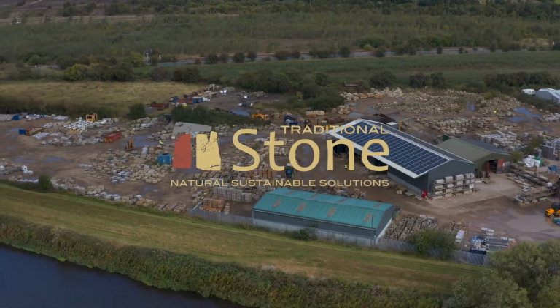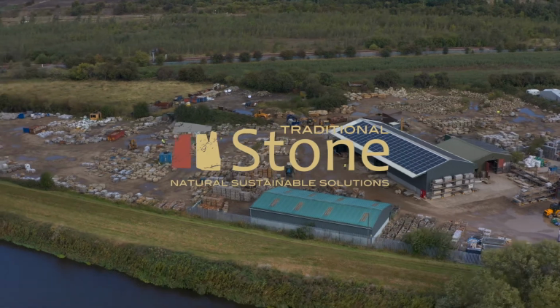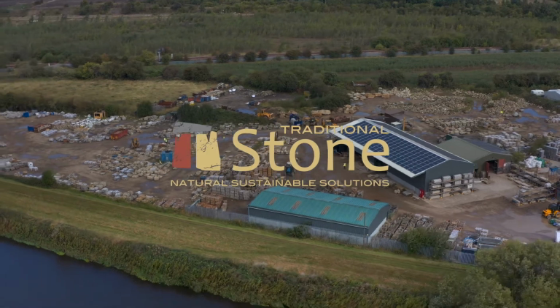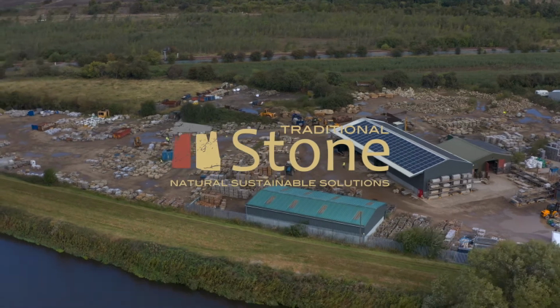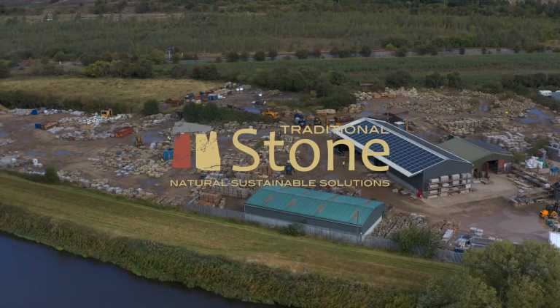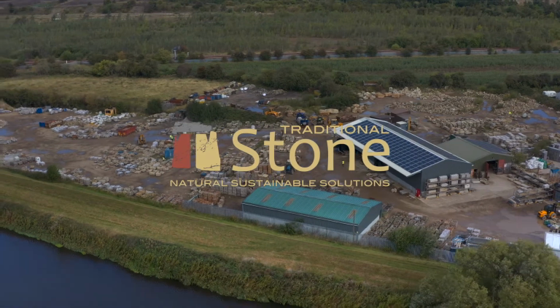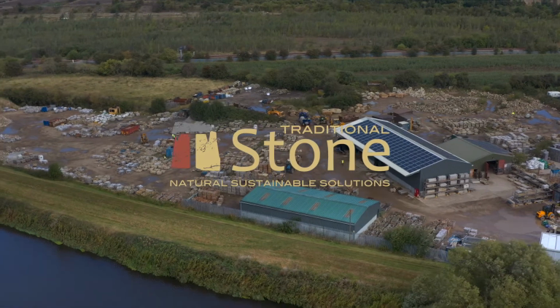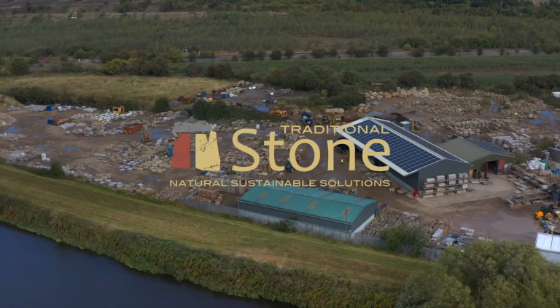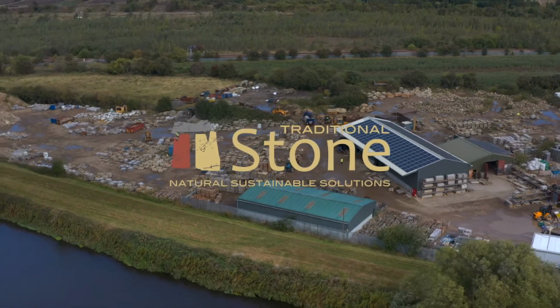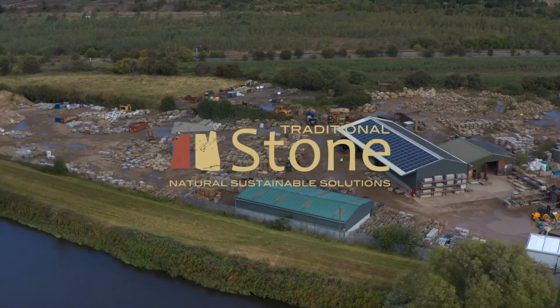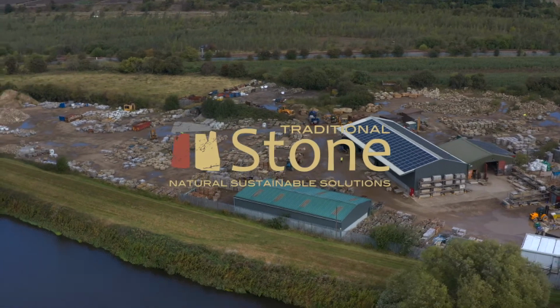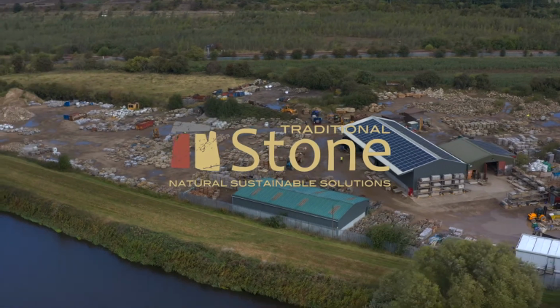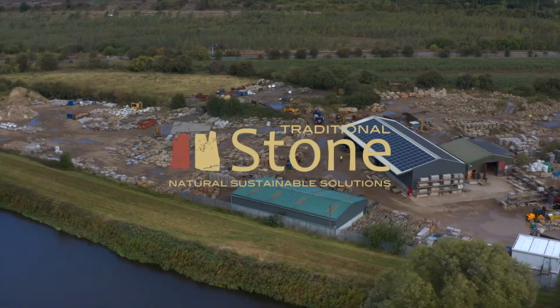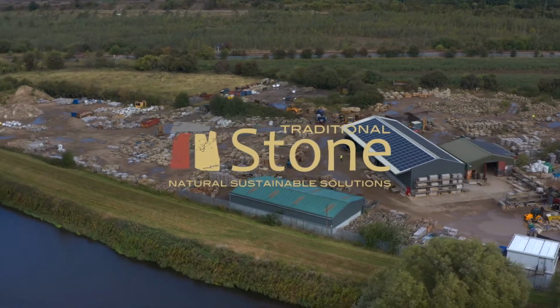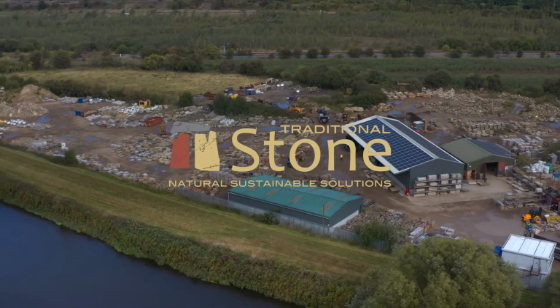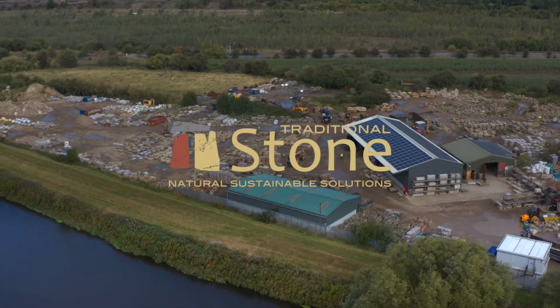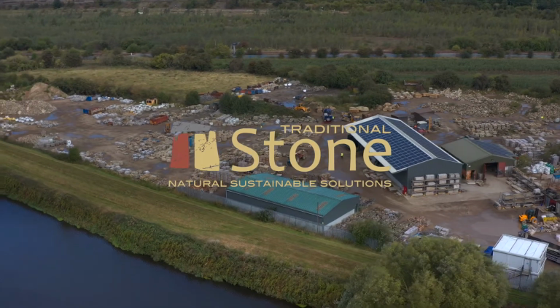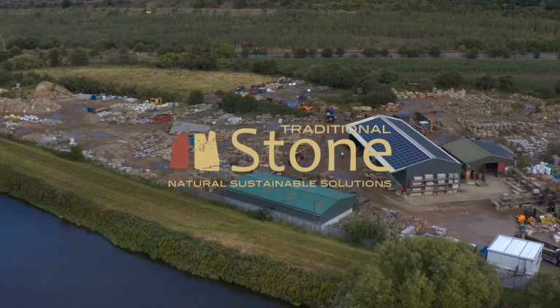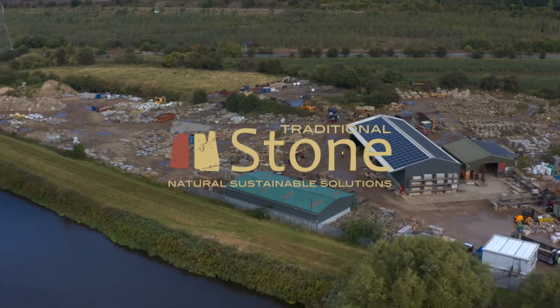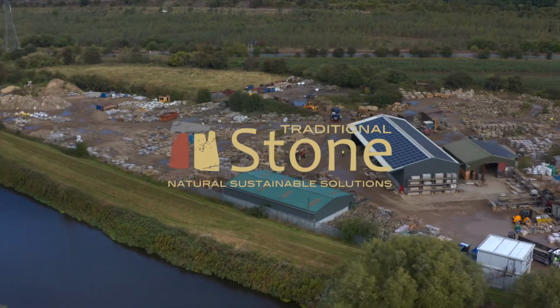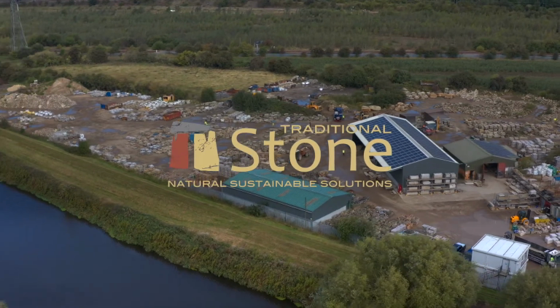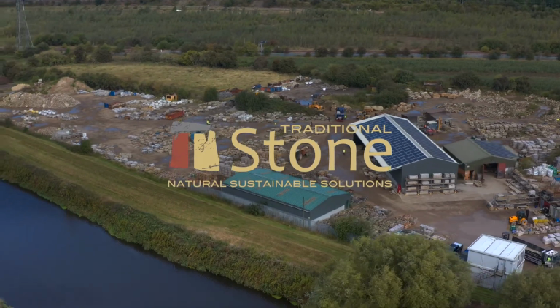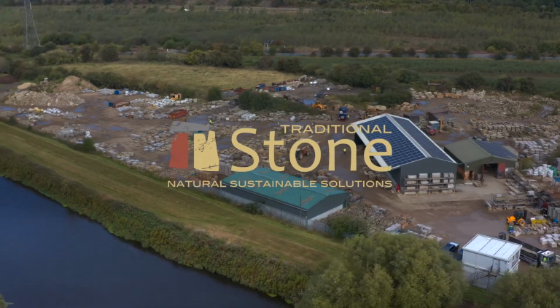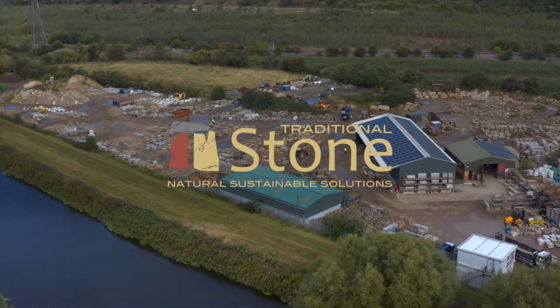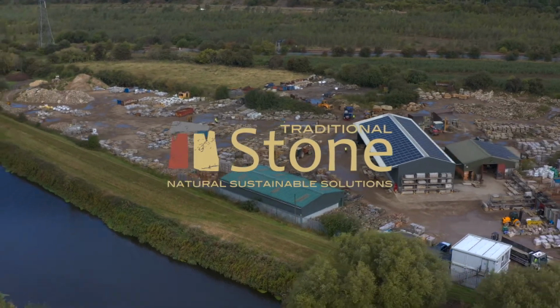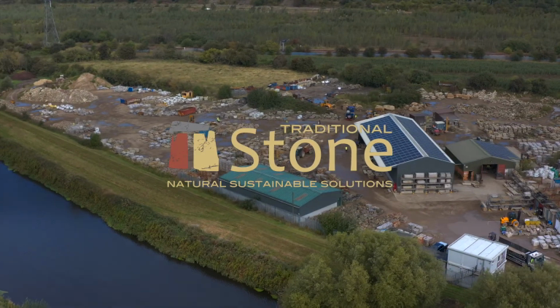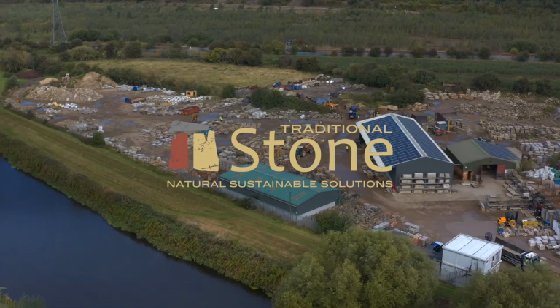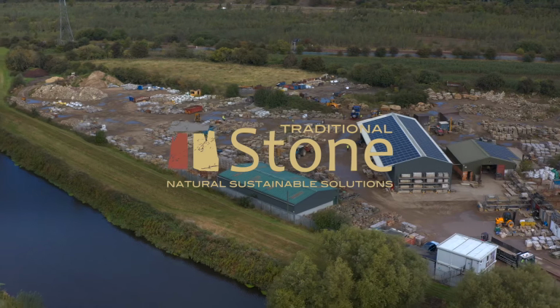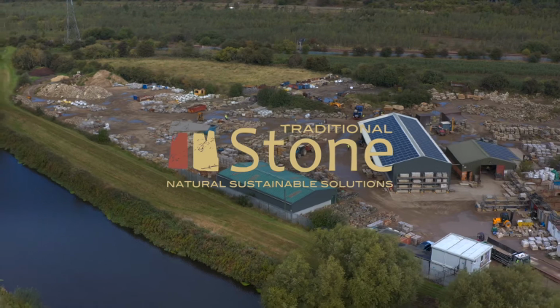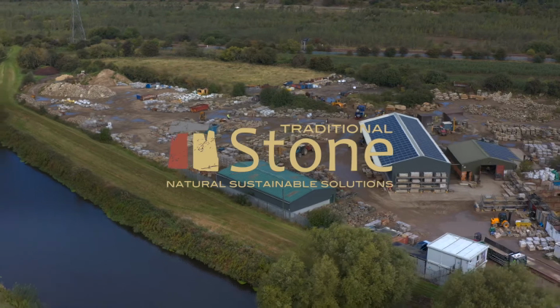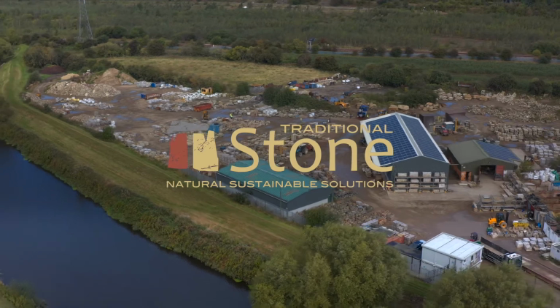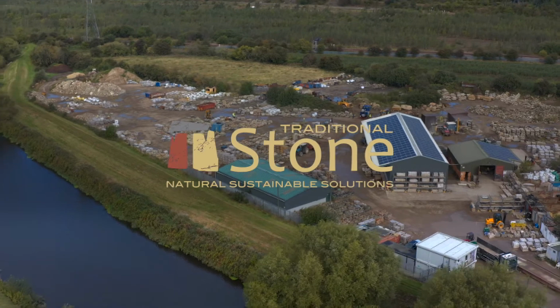Welcome to Traditional Stone, suppliers of new and reclaimed natural stone products.